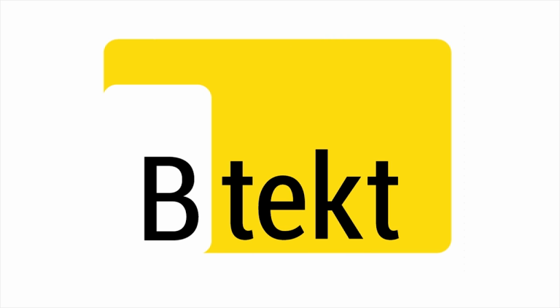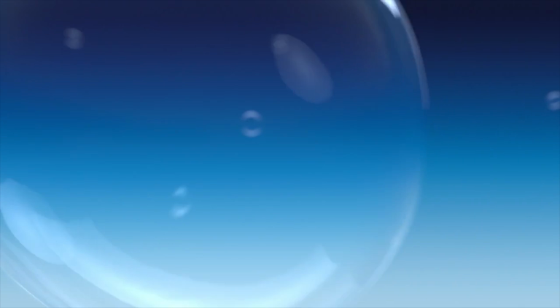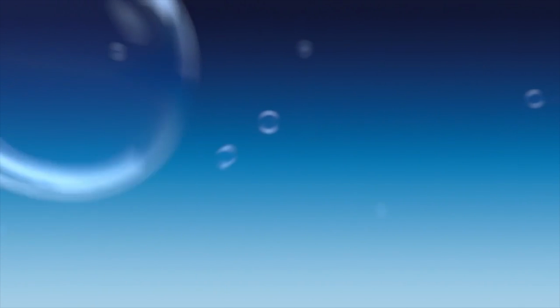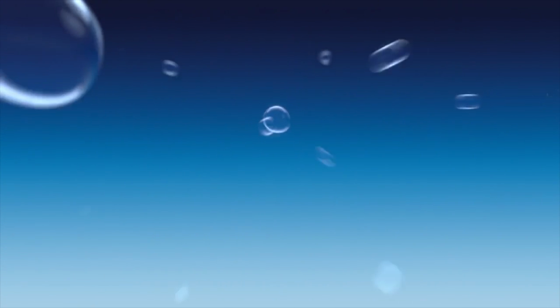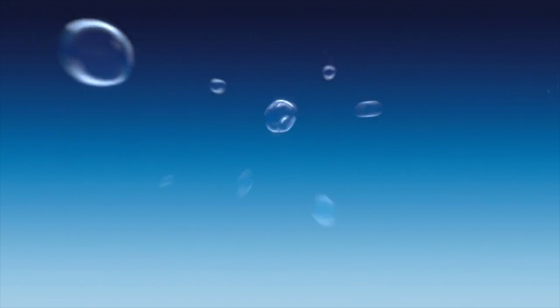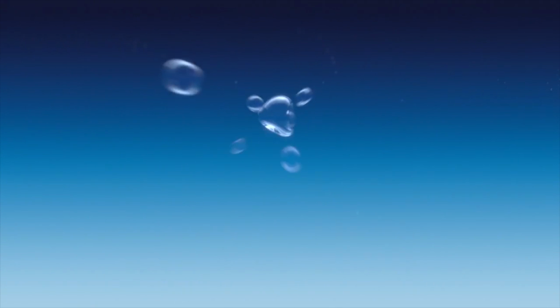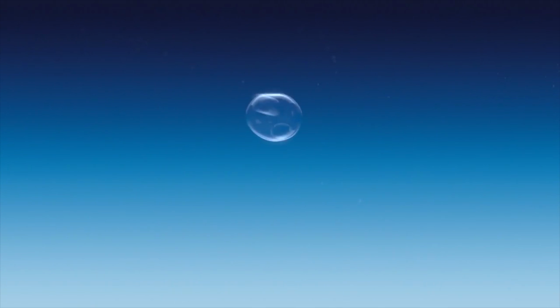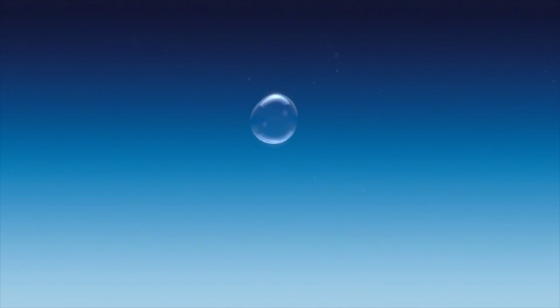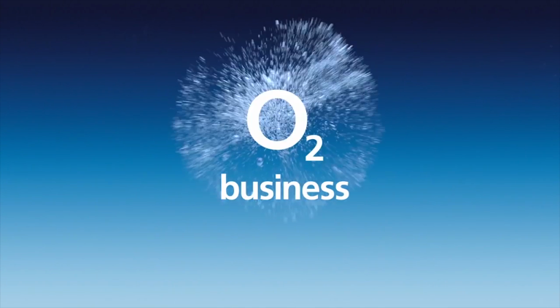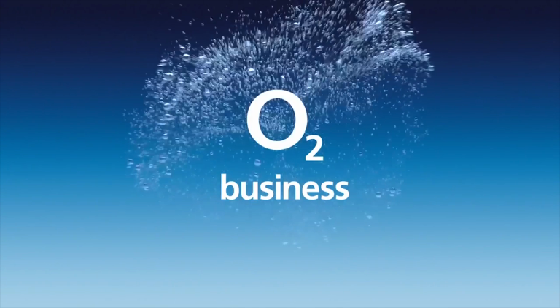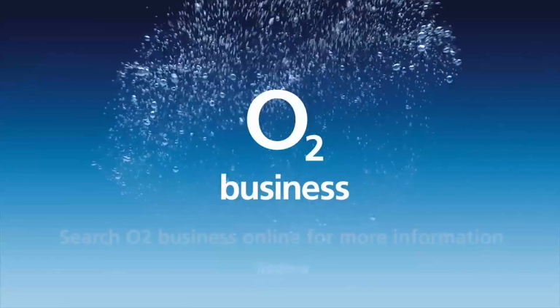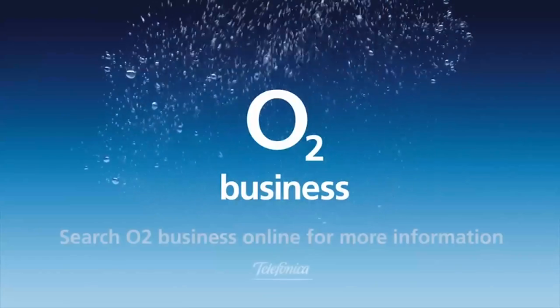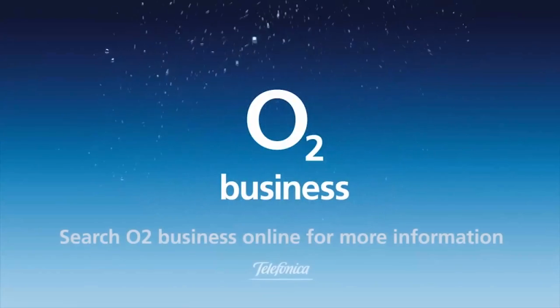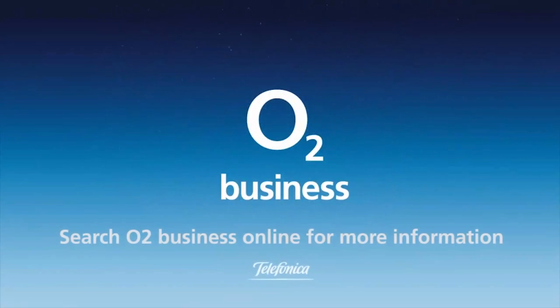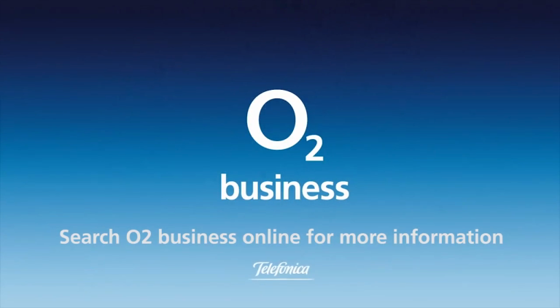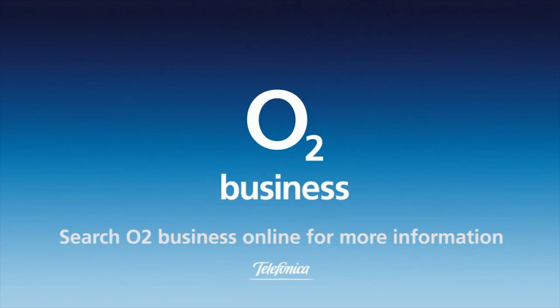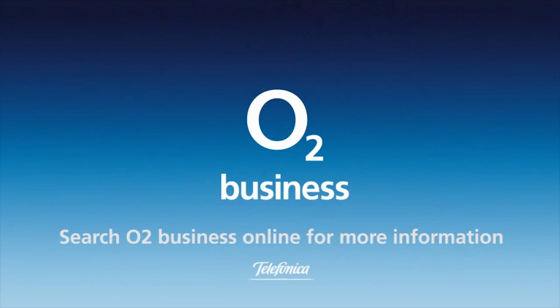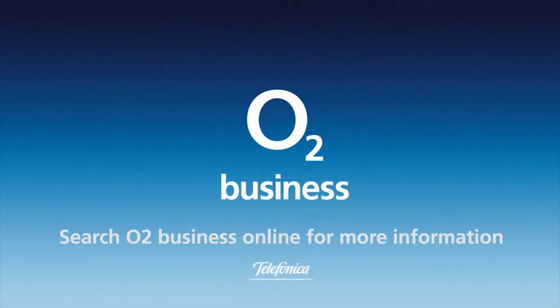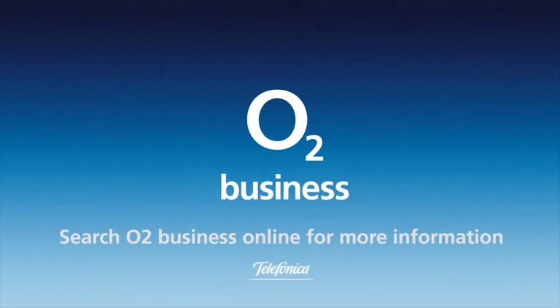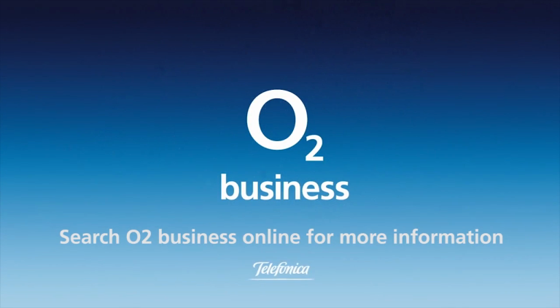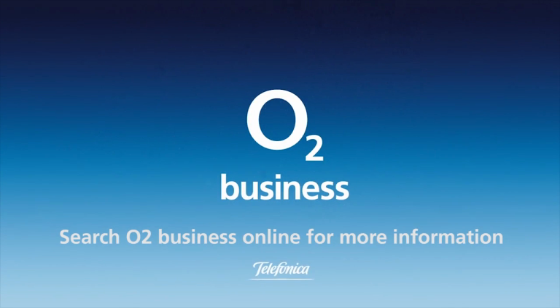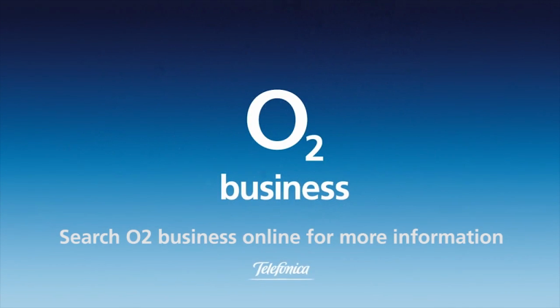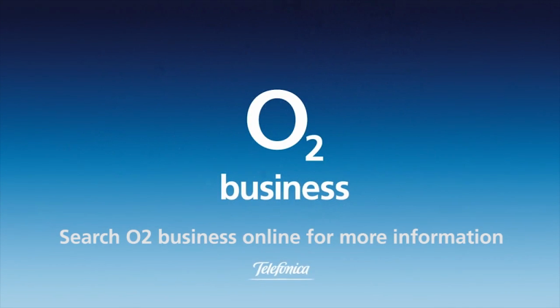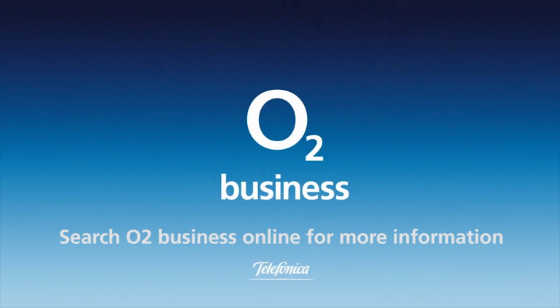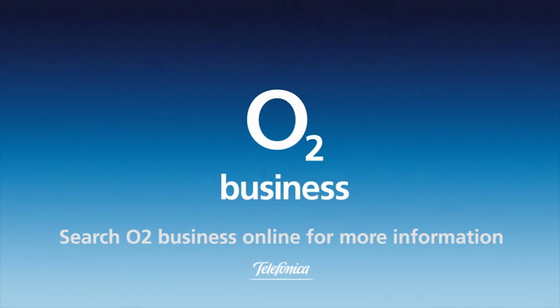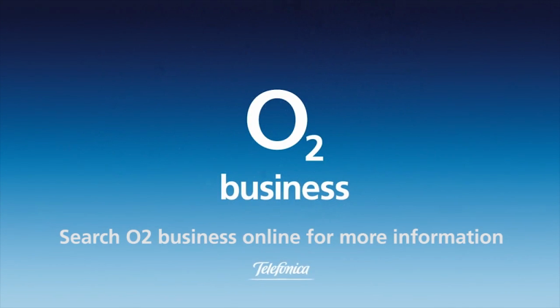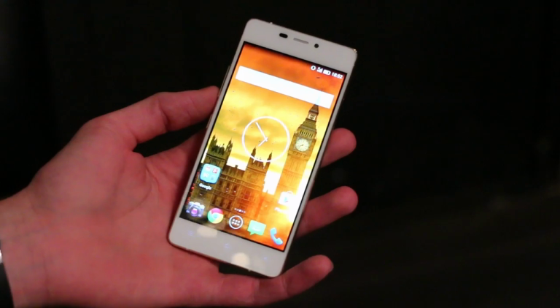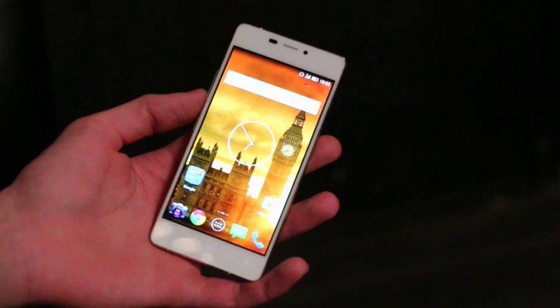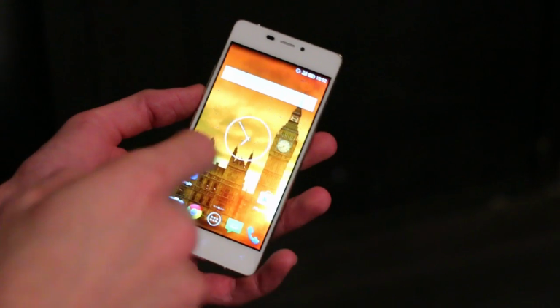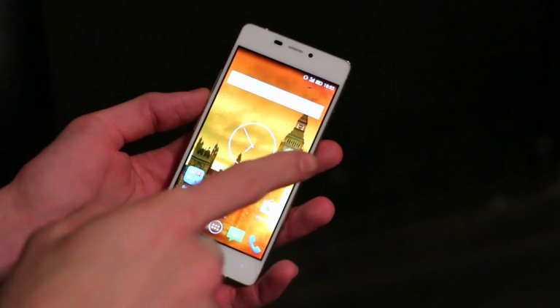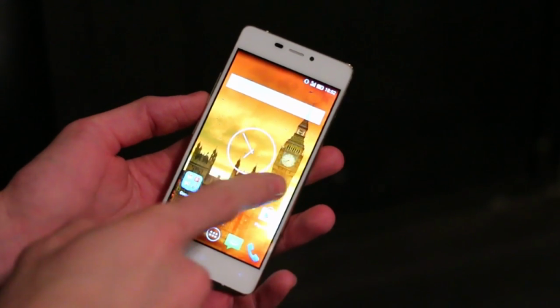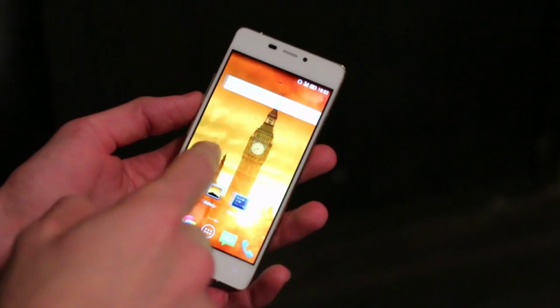Get free tech advice for your business from O2Gurus. Search O2Business for more. Hey guys, welcome to BTech.